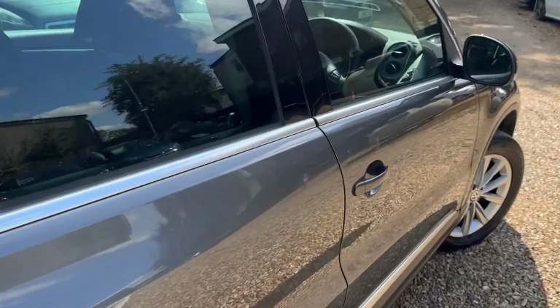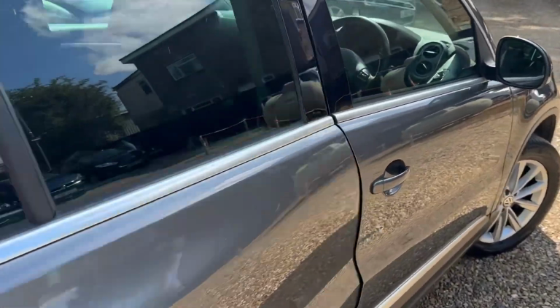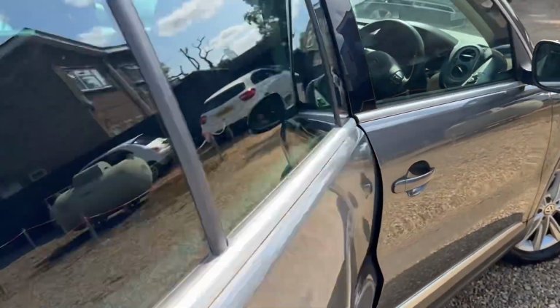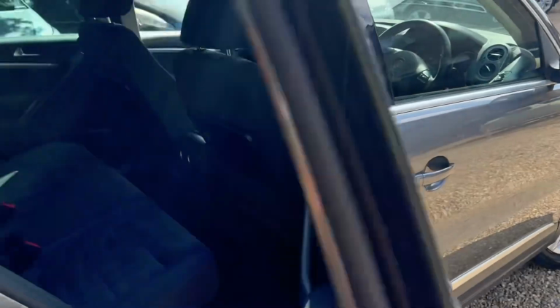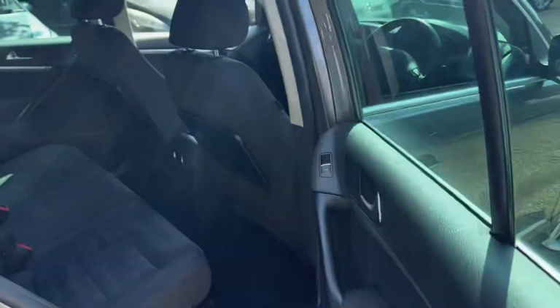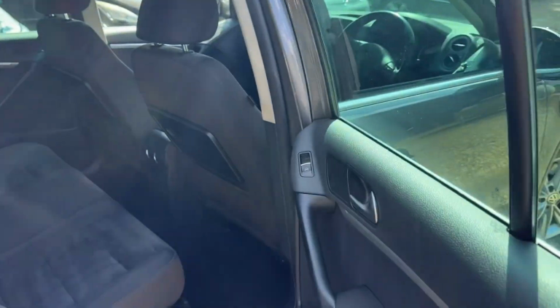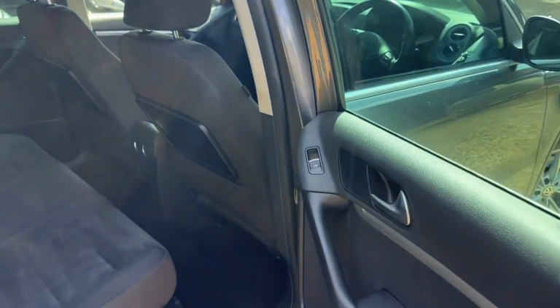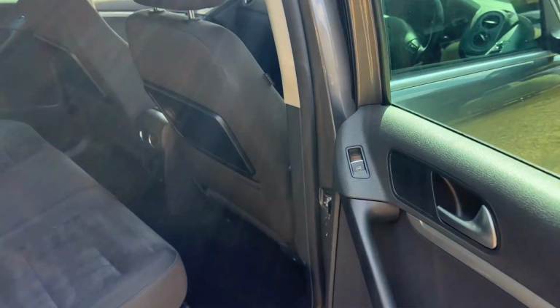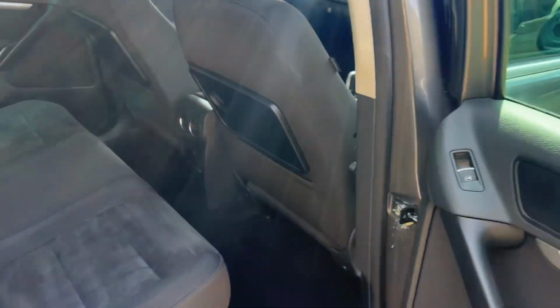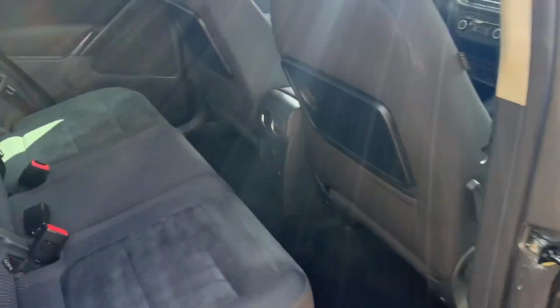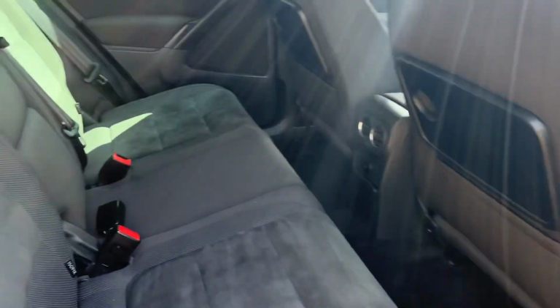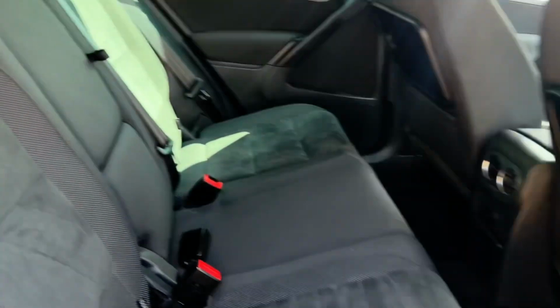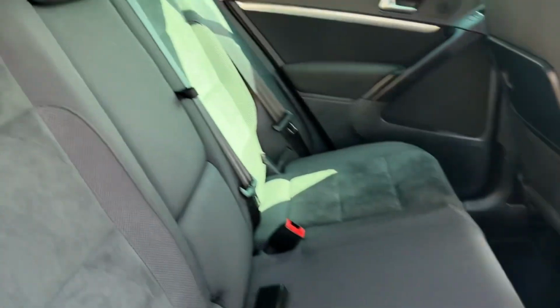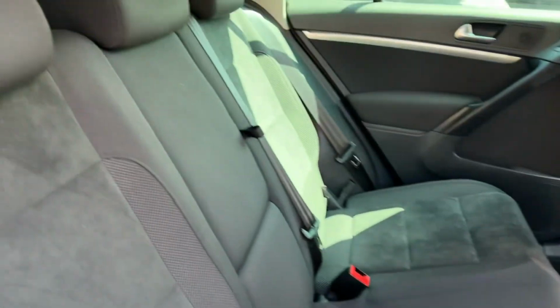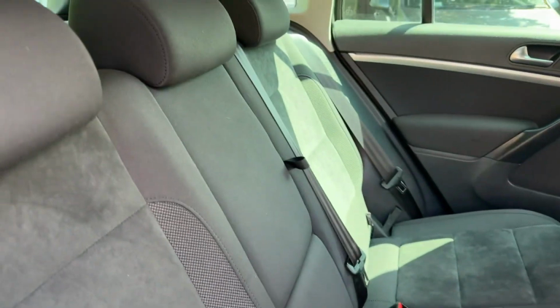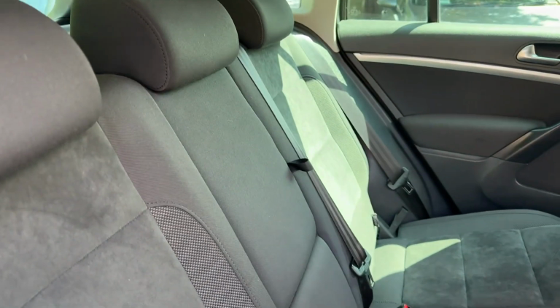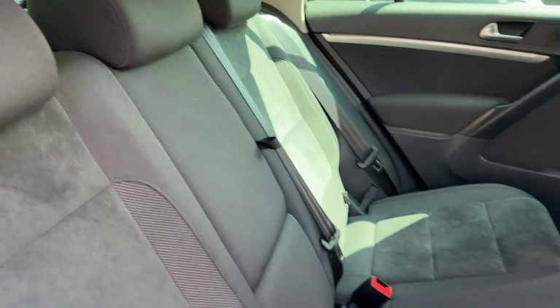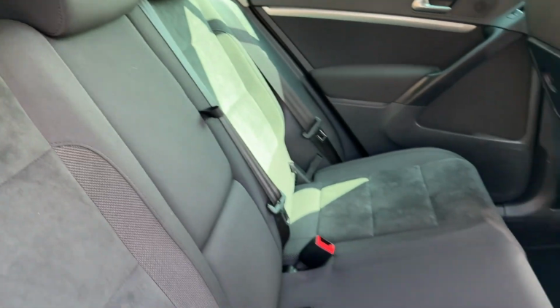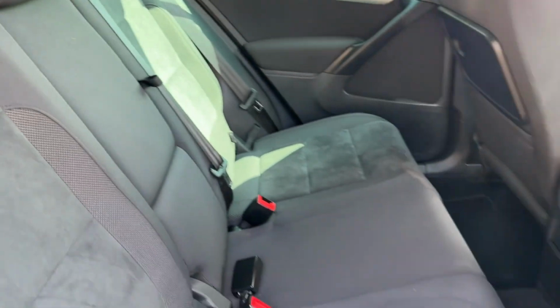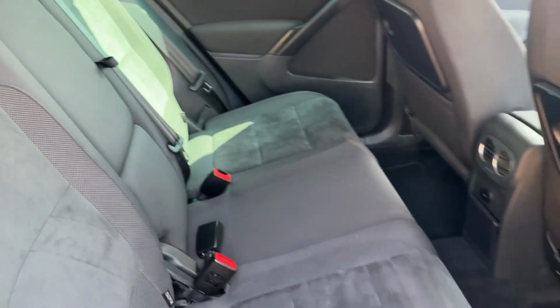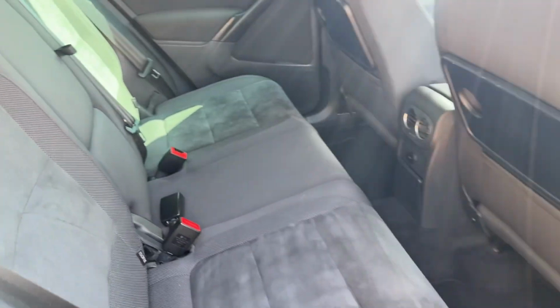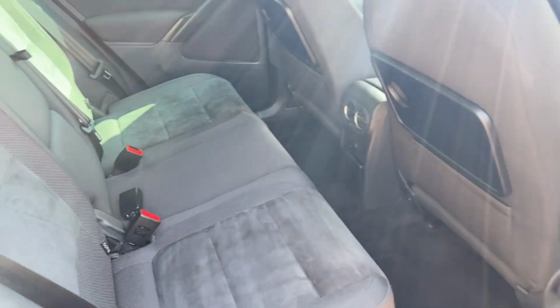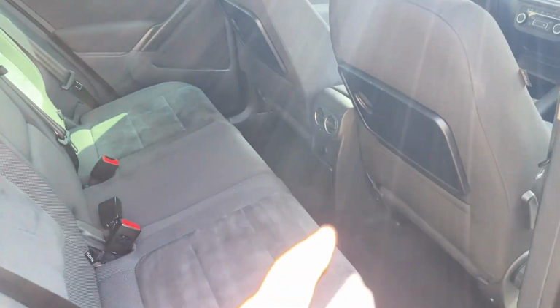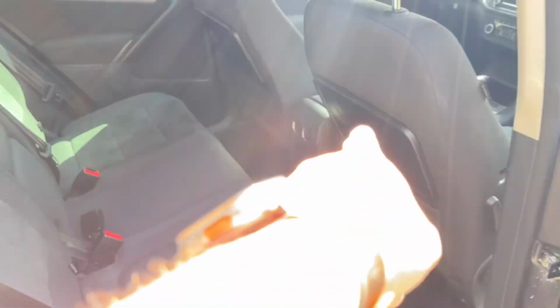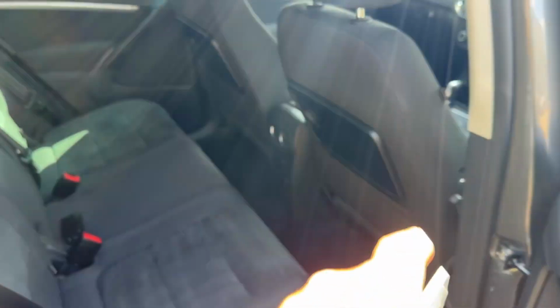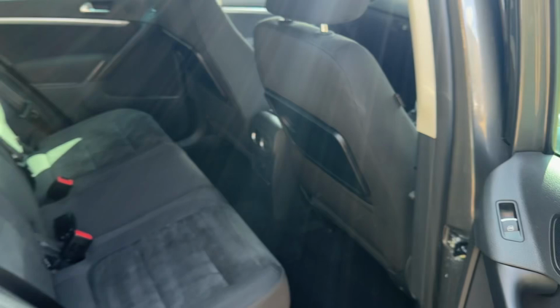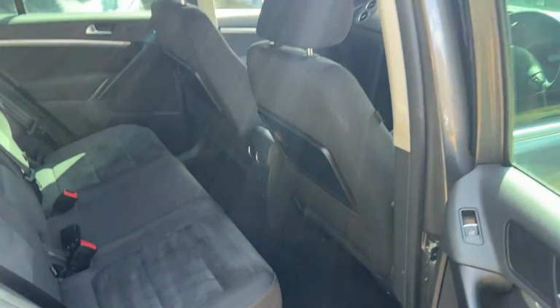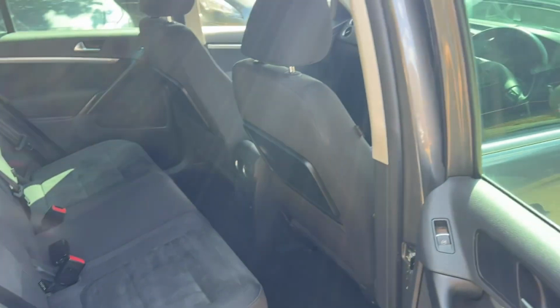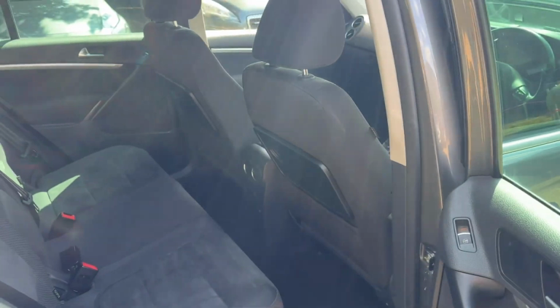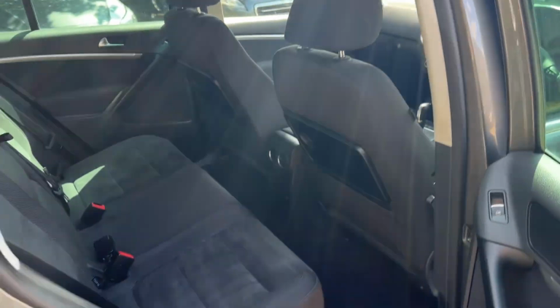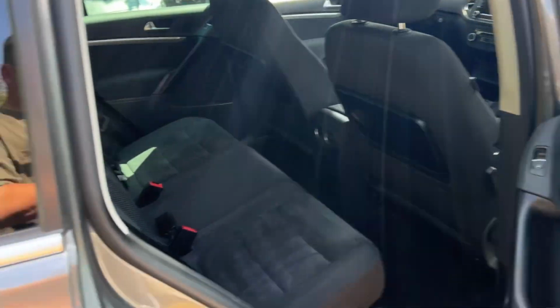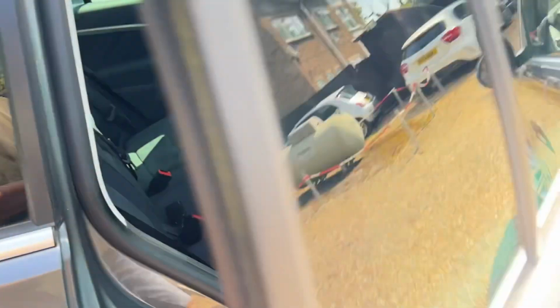Looking on the back seats — immaculate. Look at that. Even got the picnic tray tables as well. Very, very nice.